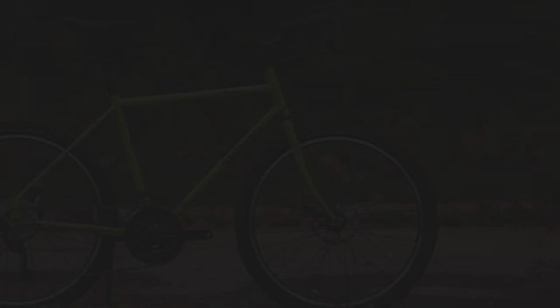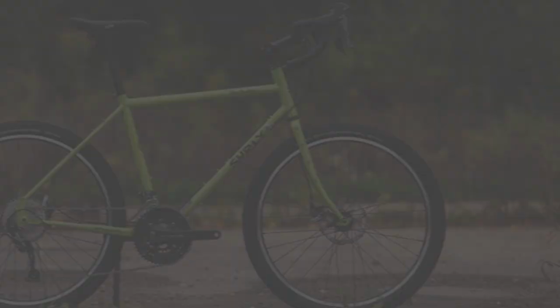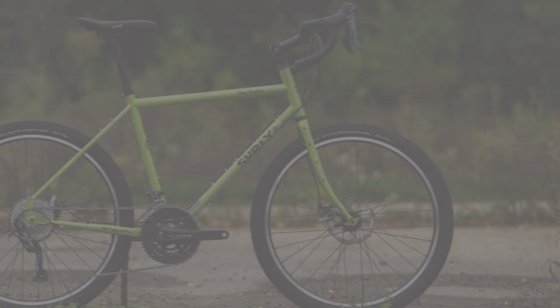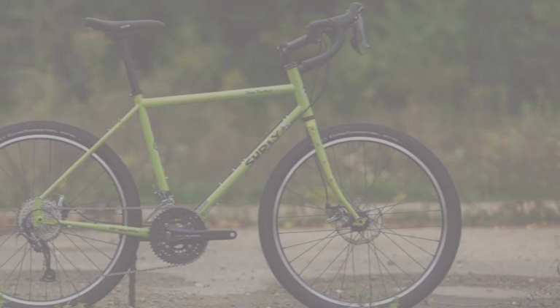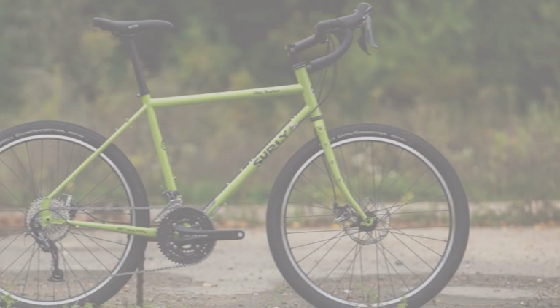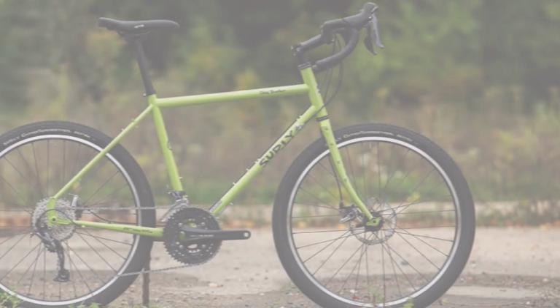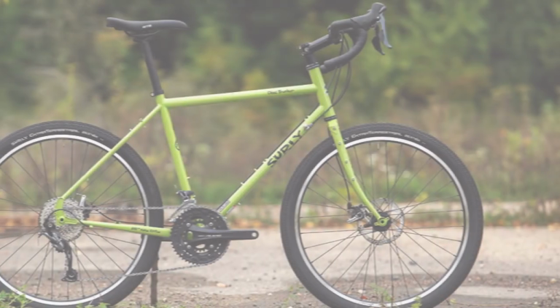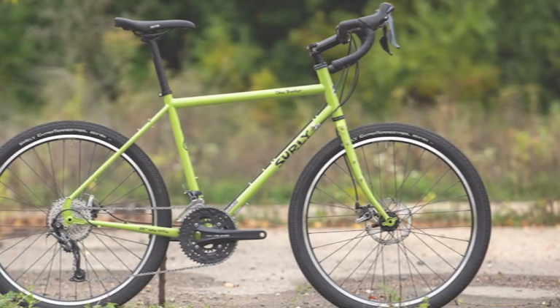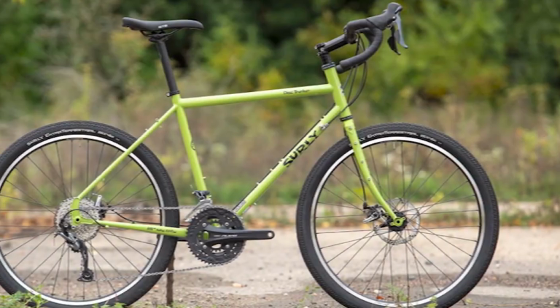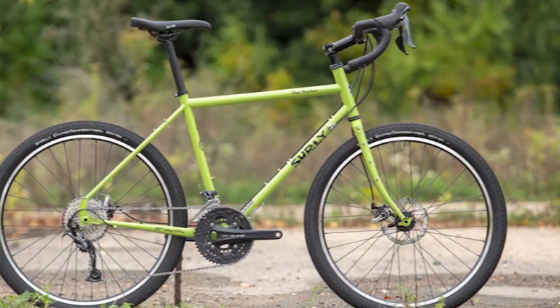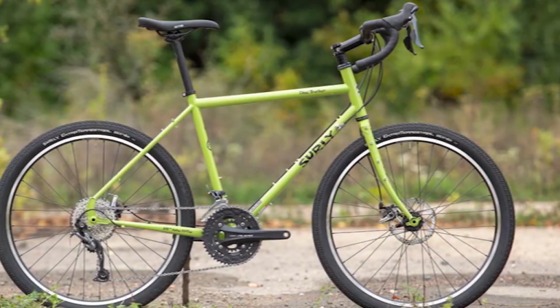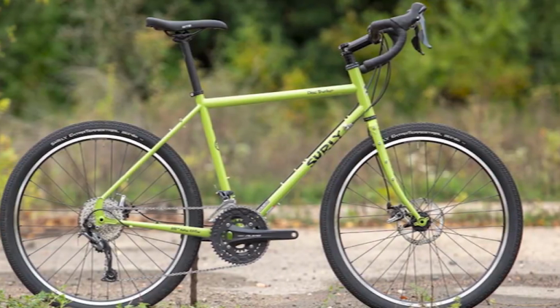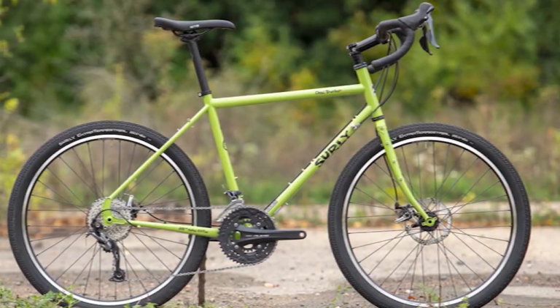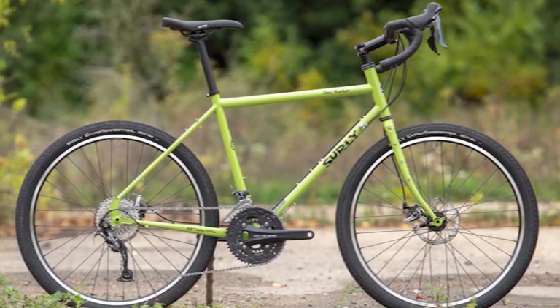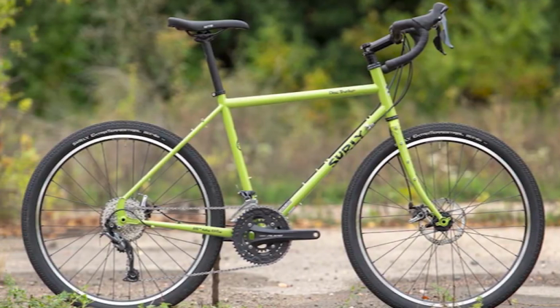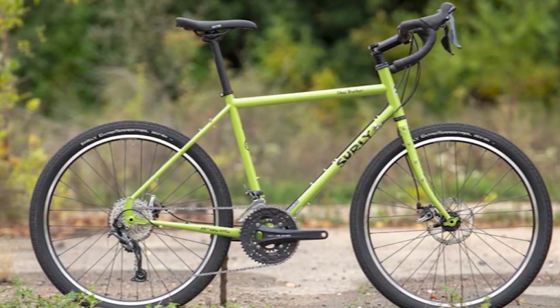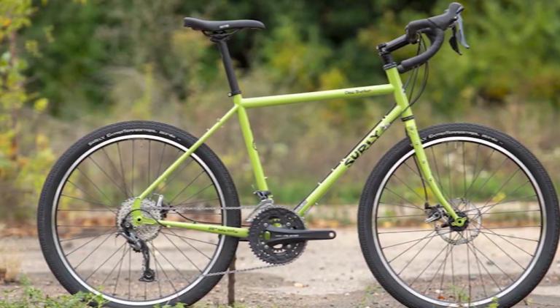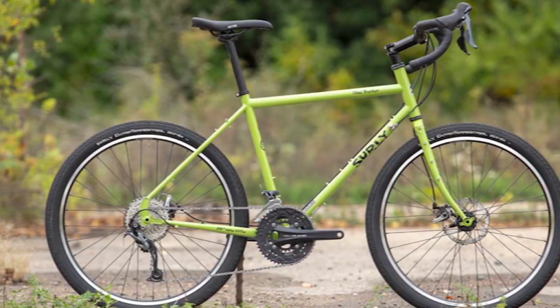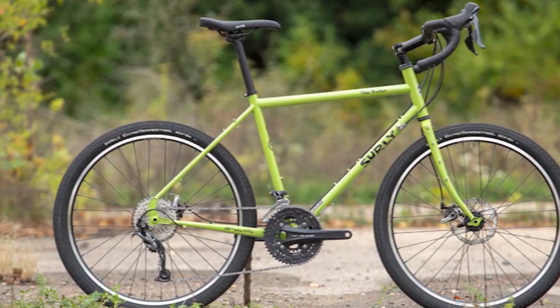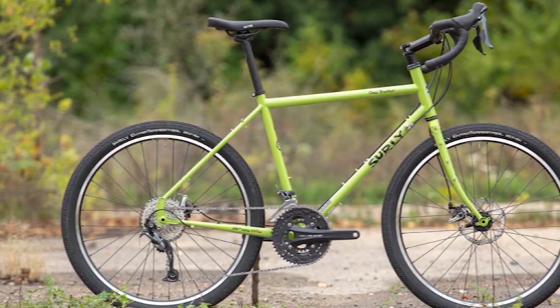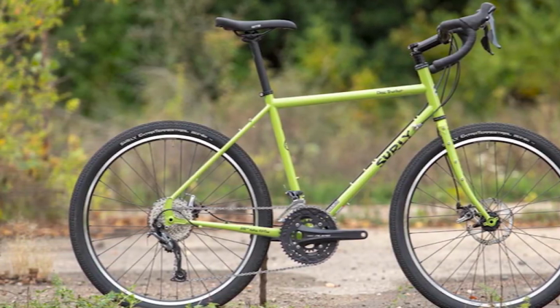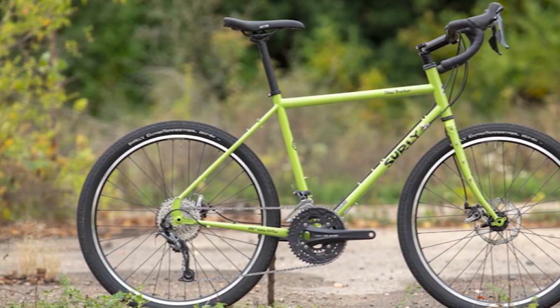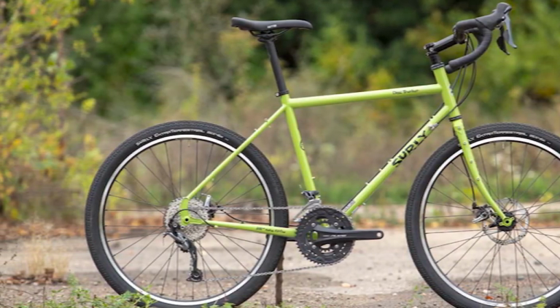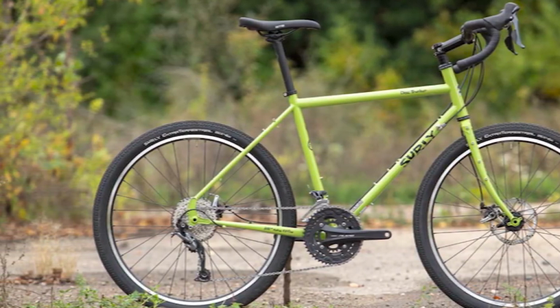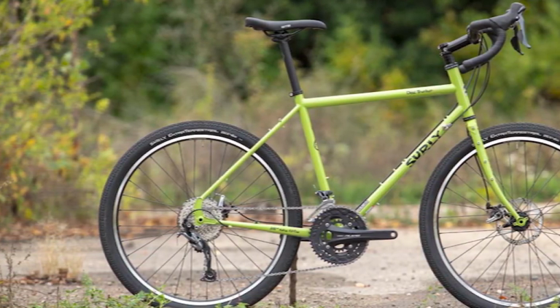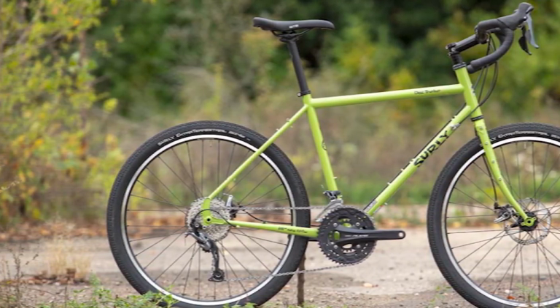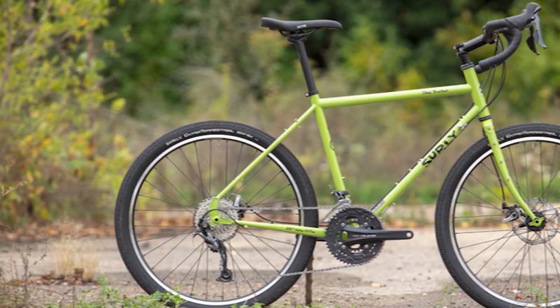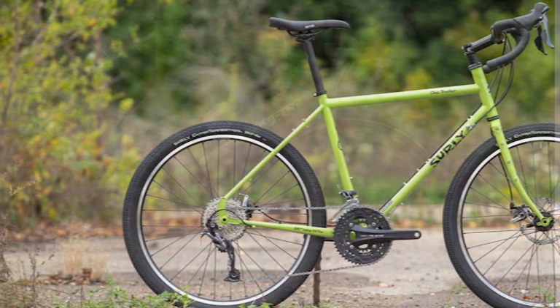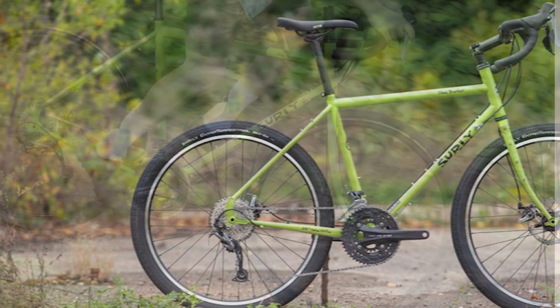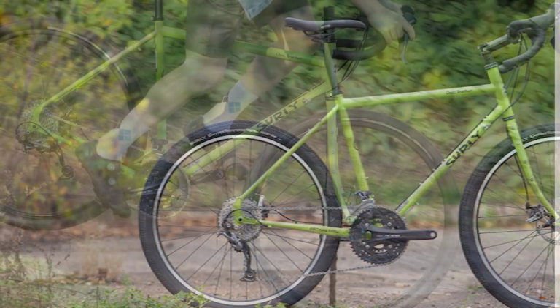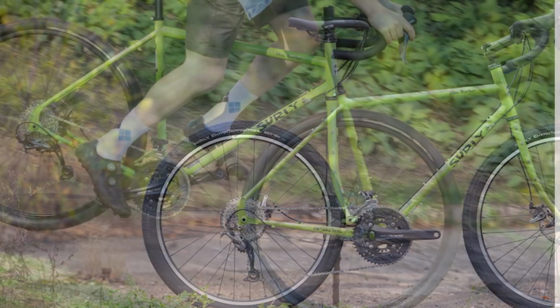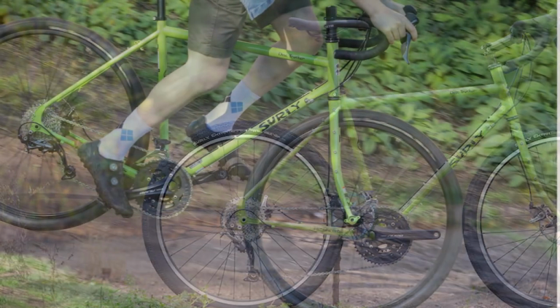Hello everyone. In today's video, I will review the best Surly Disc Trucker Bike Review 2023.